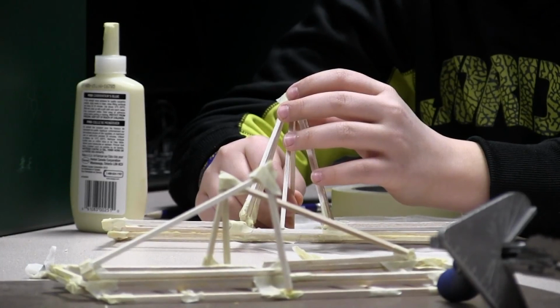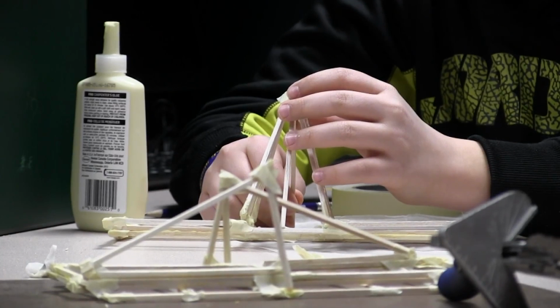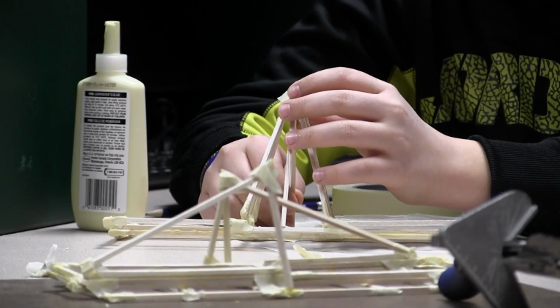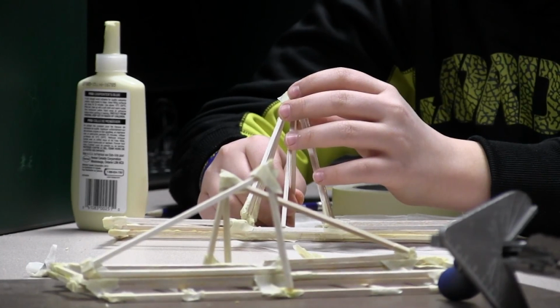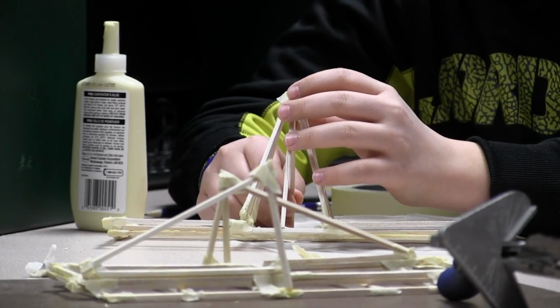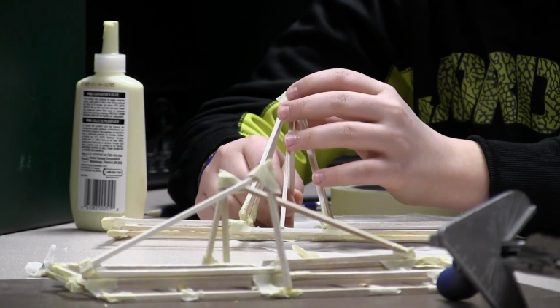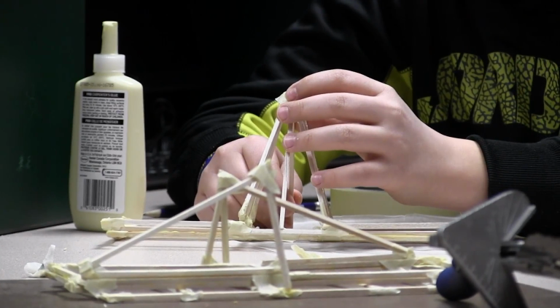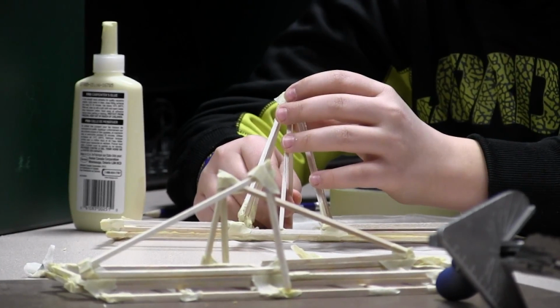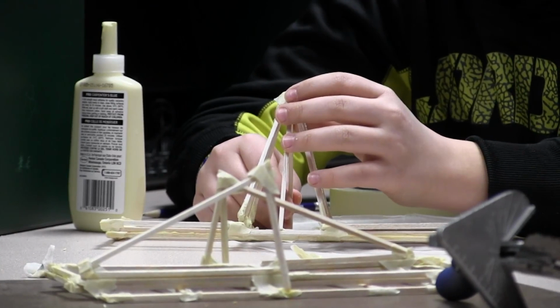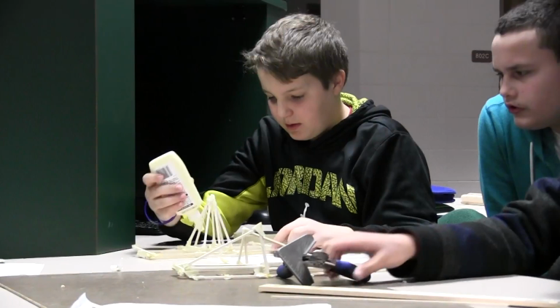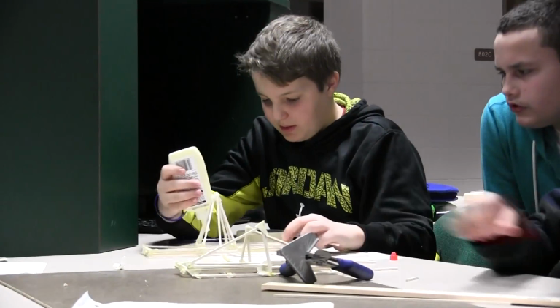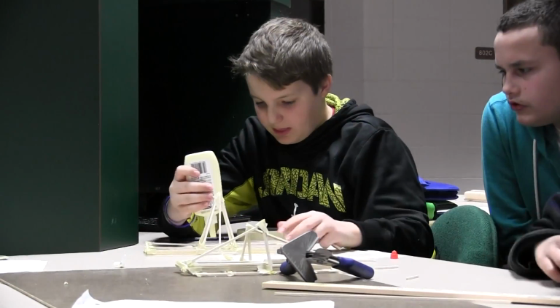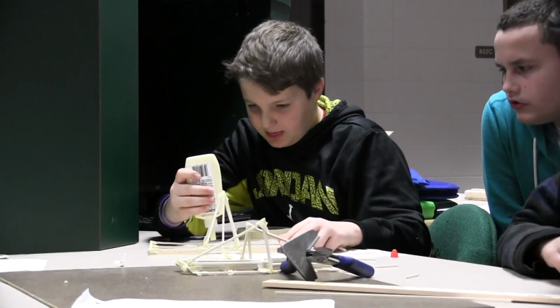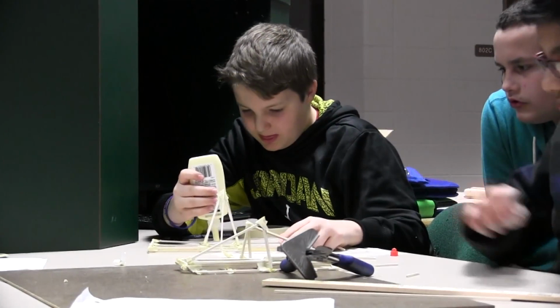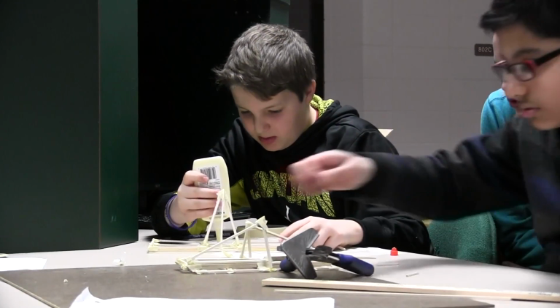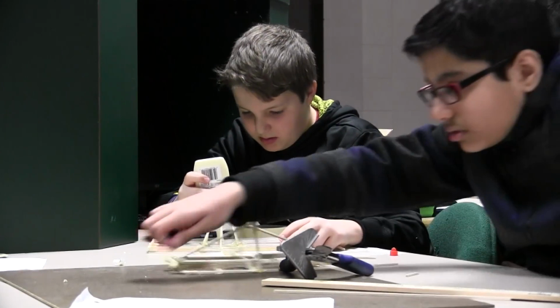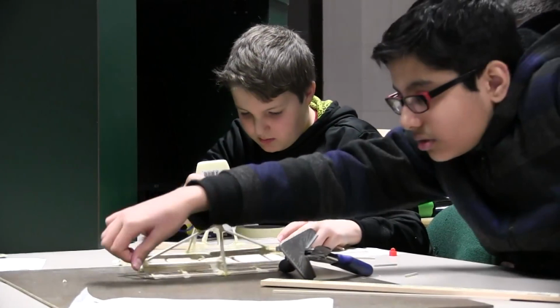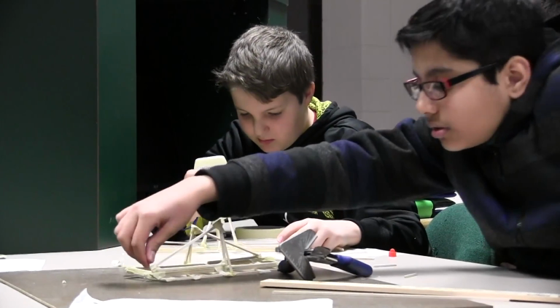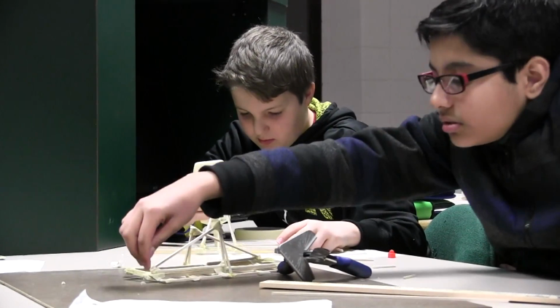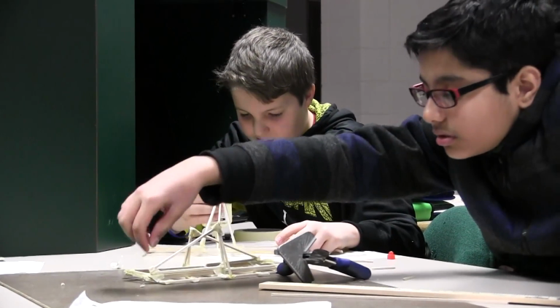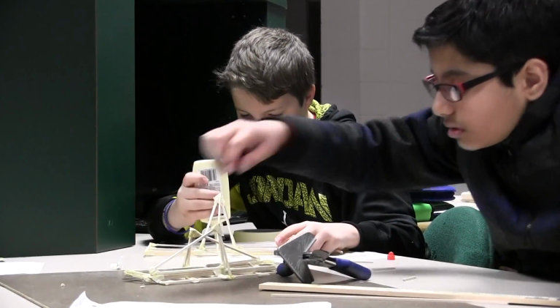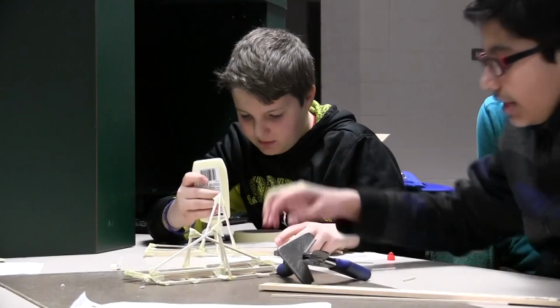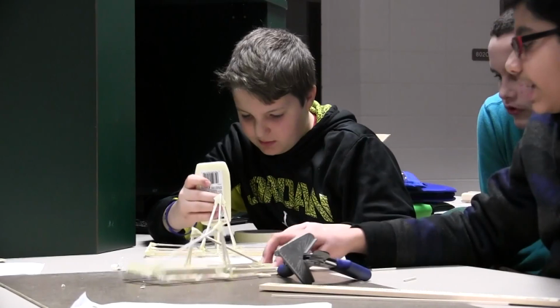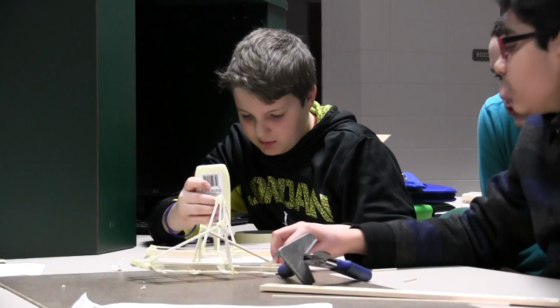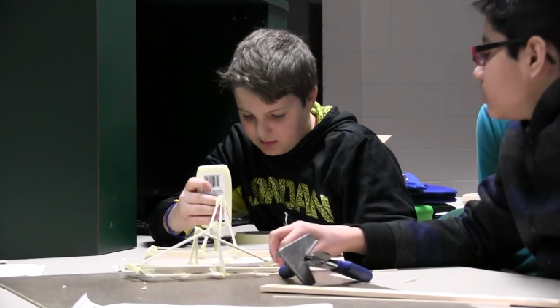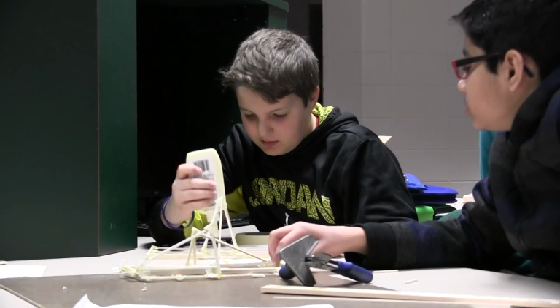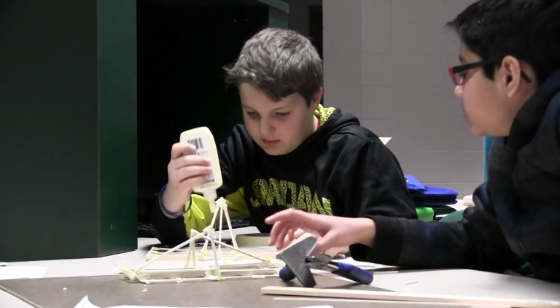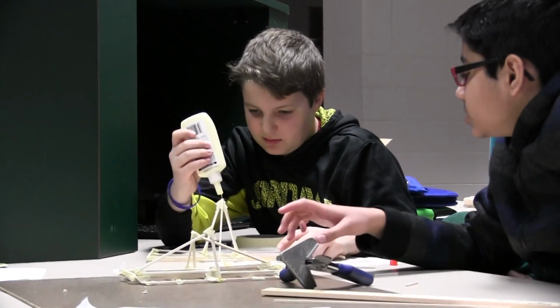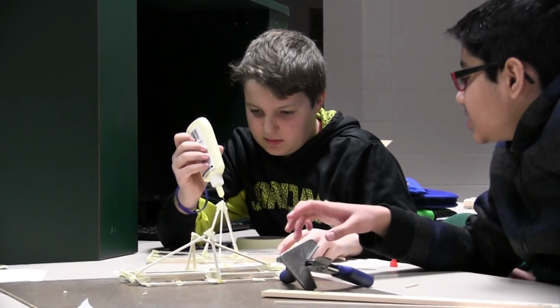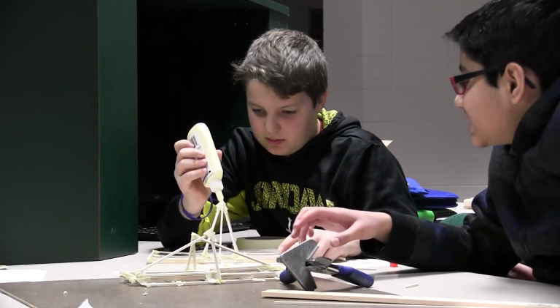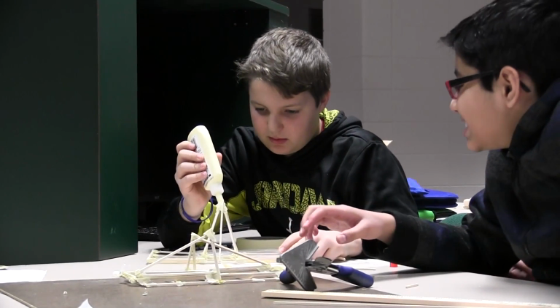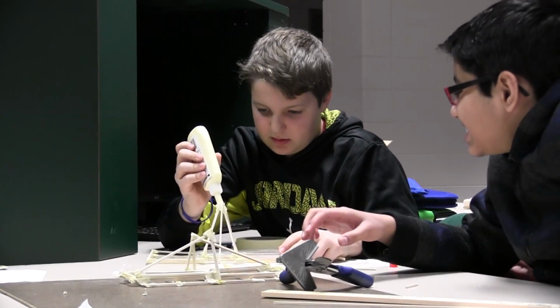The opening of a new Fab Lab at Phoenix Middle School has opened up new opportunities for science, technology, engineering and math lessons.